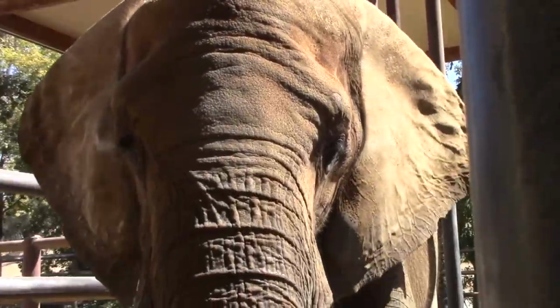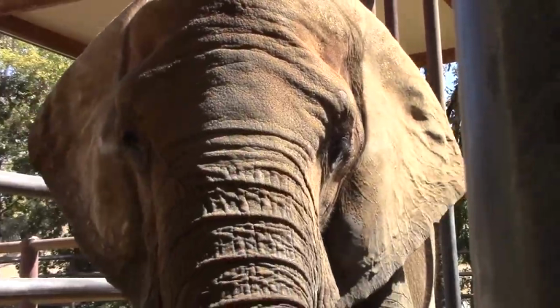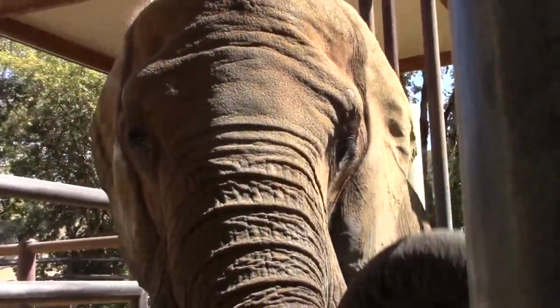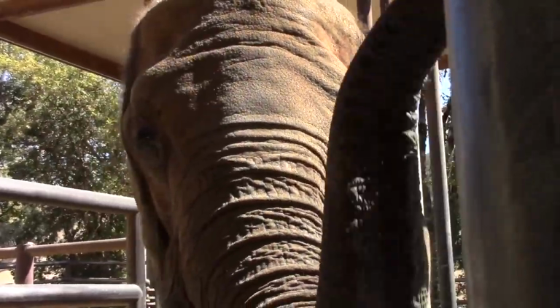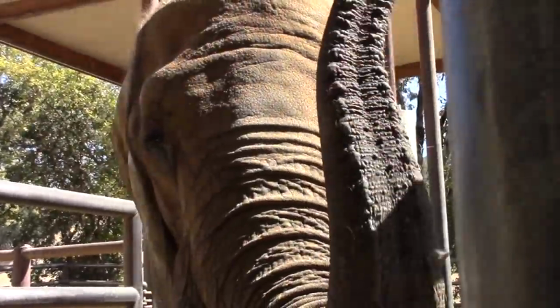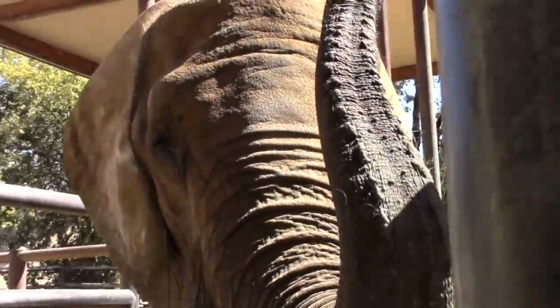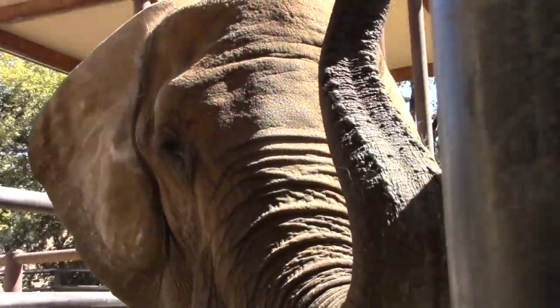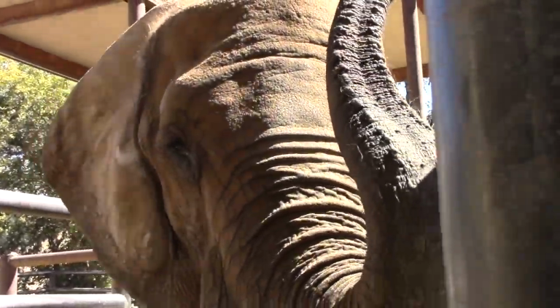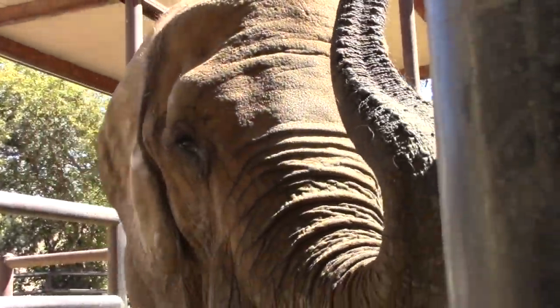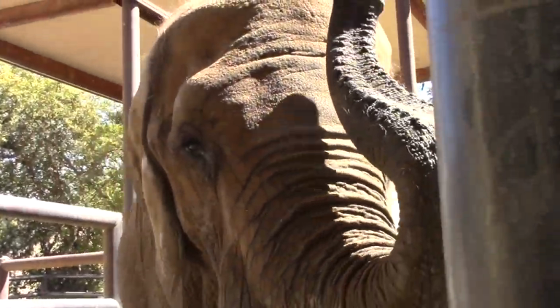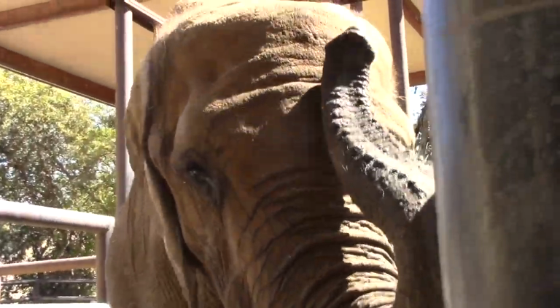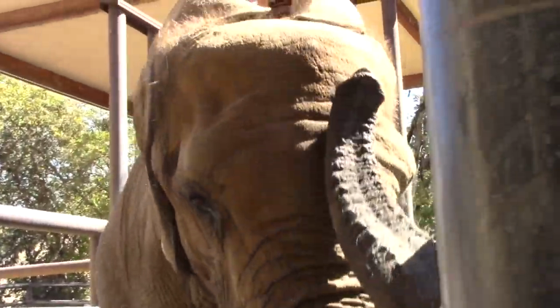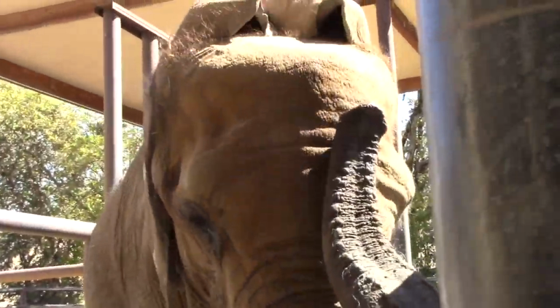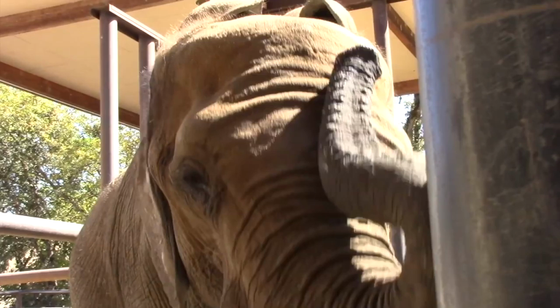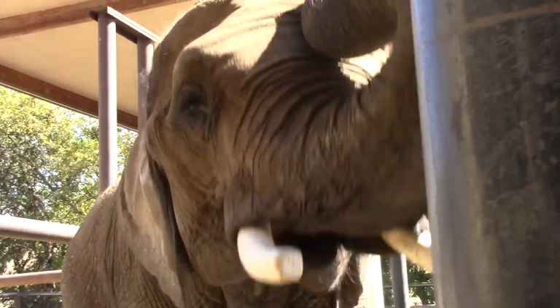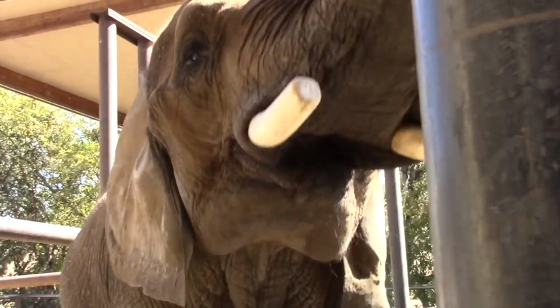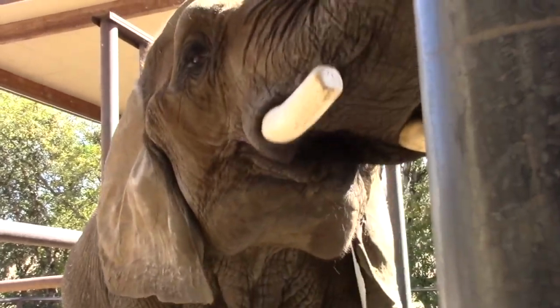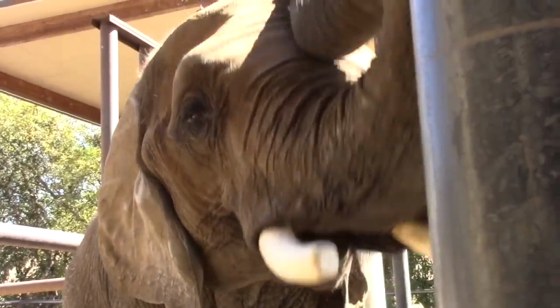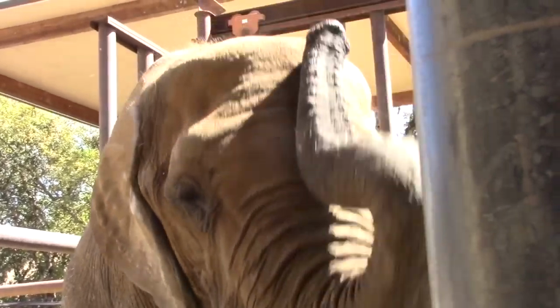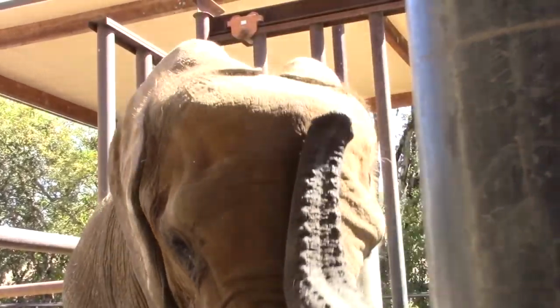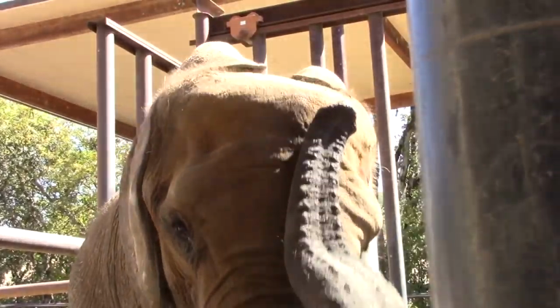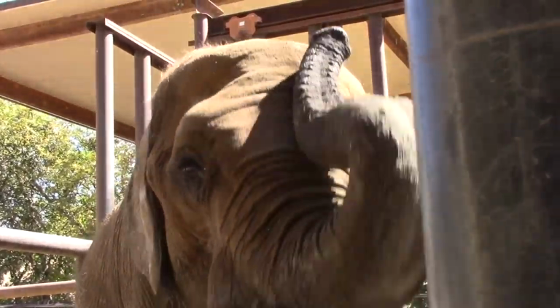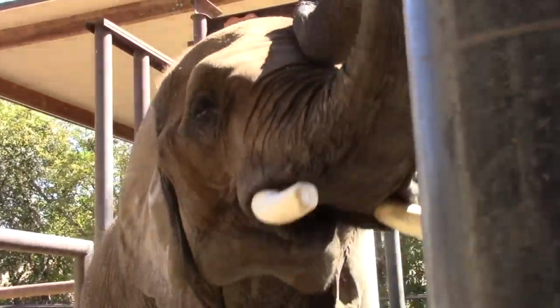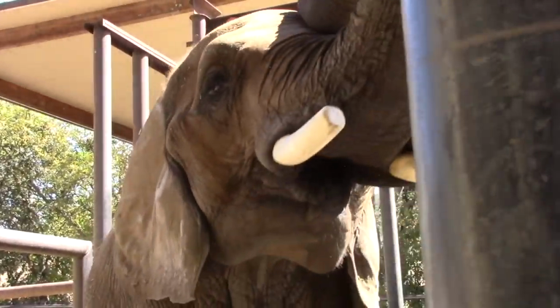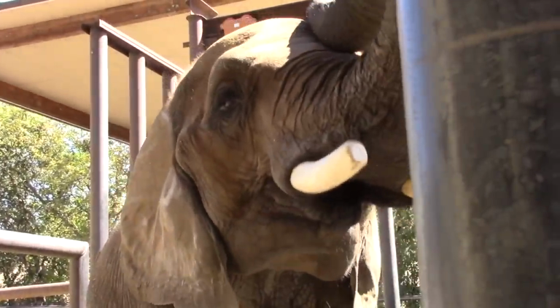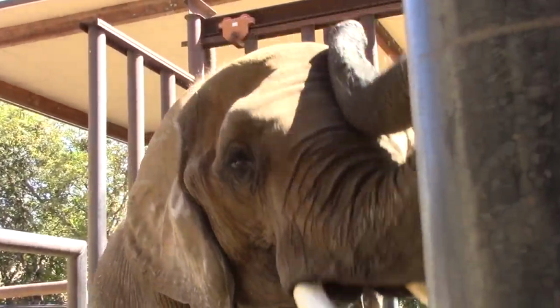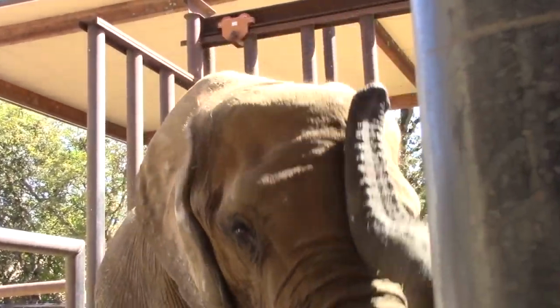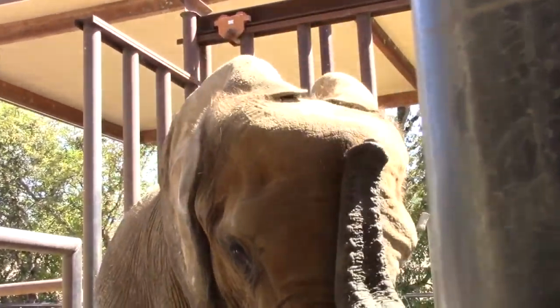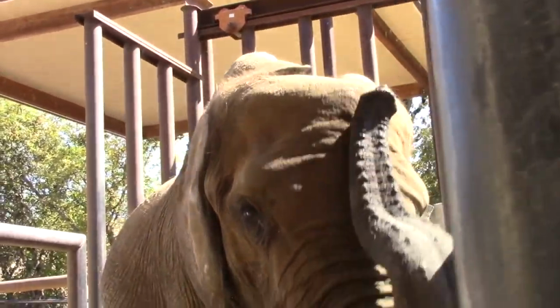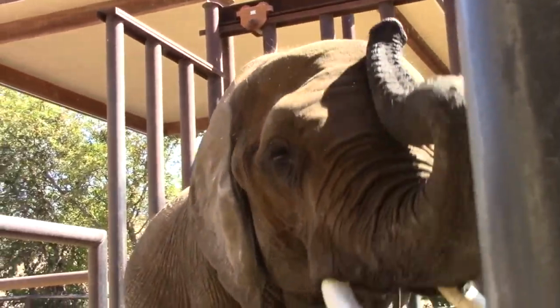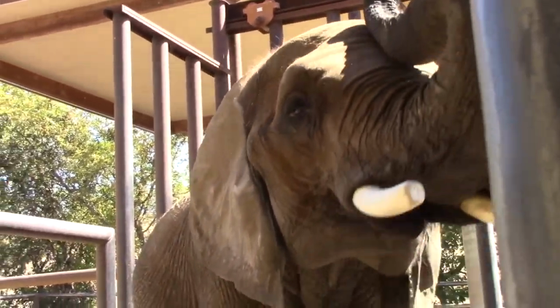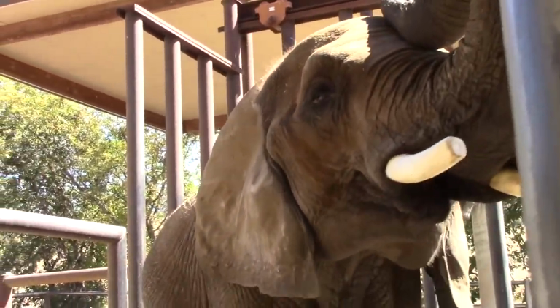This elephant is Valerie. She's trained. Look closely to see her treat fly into her mouth.